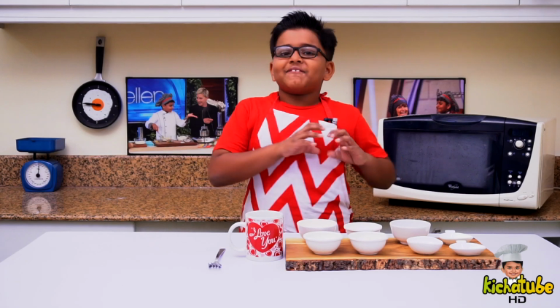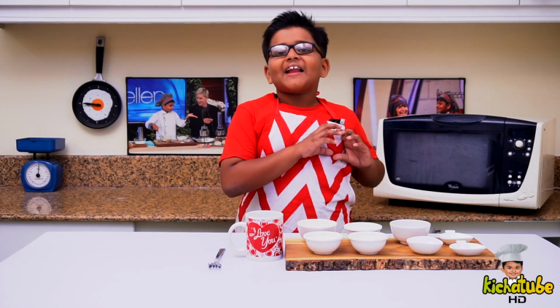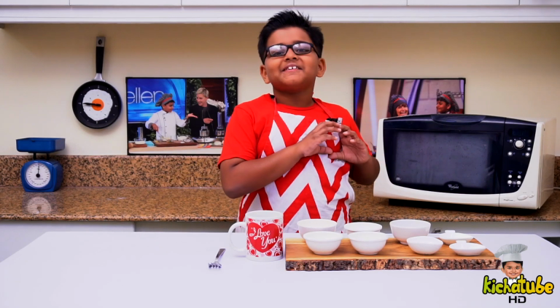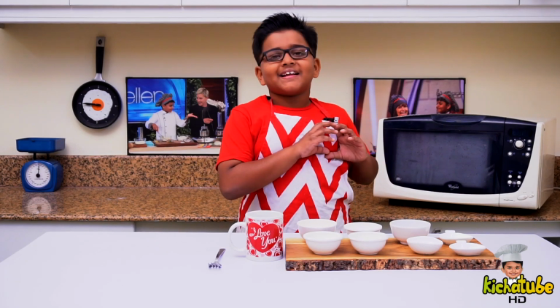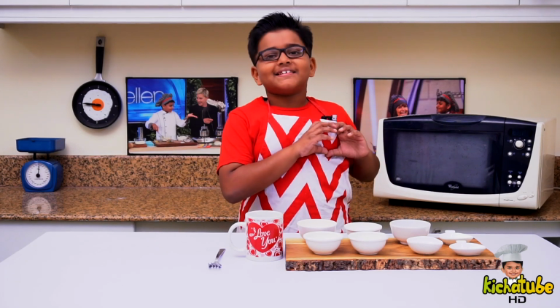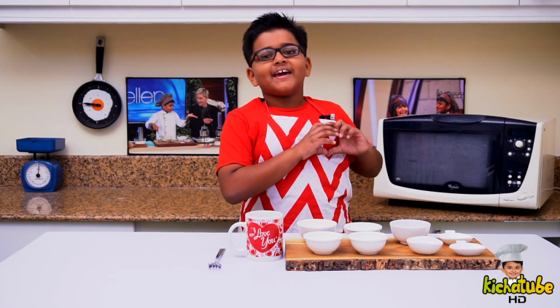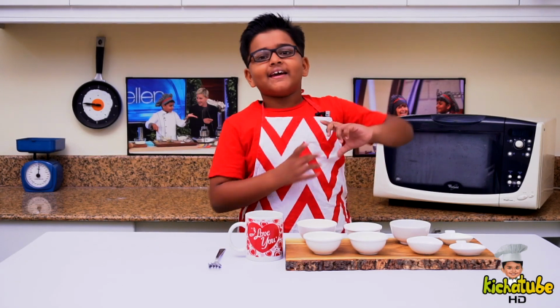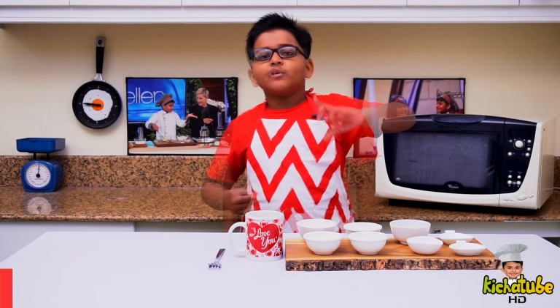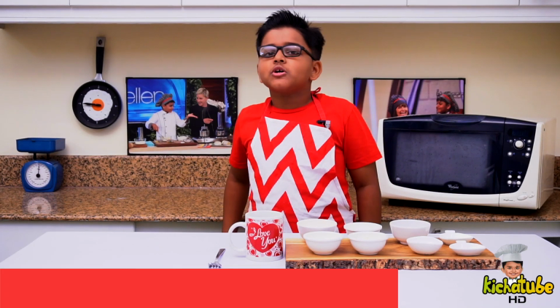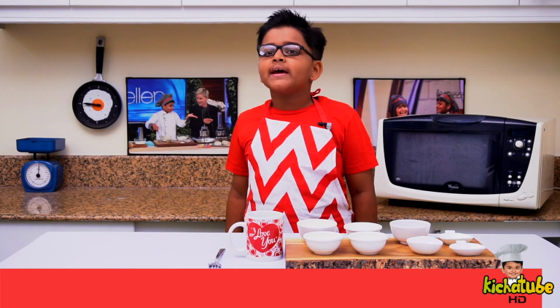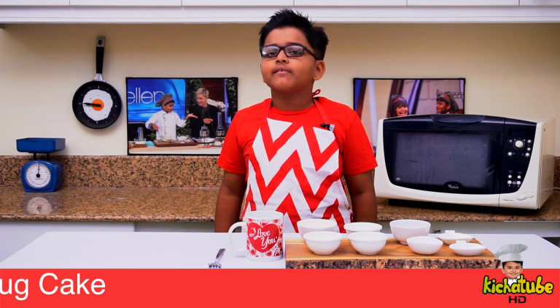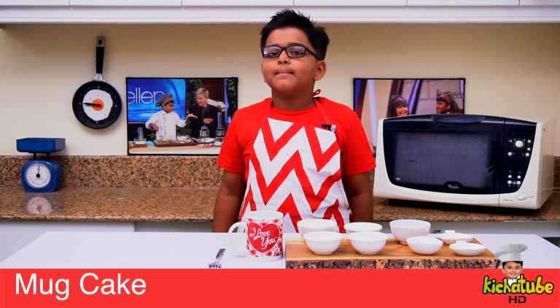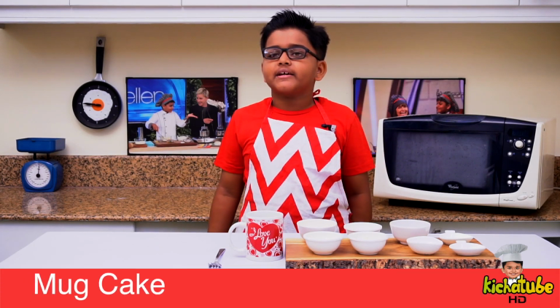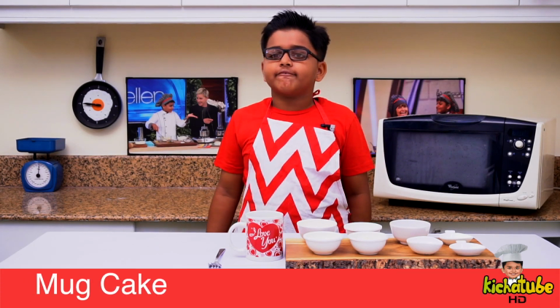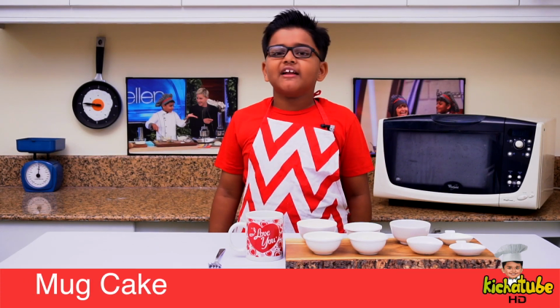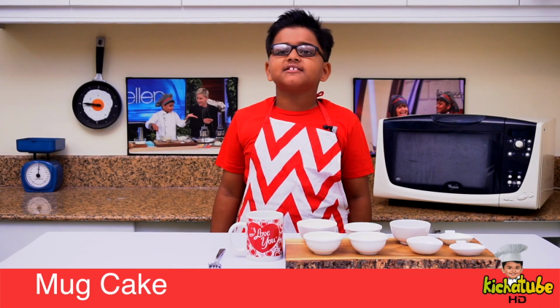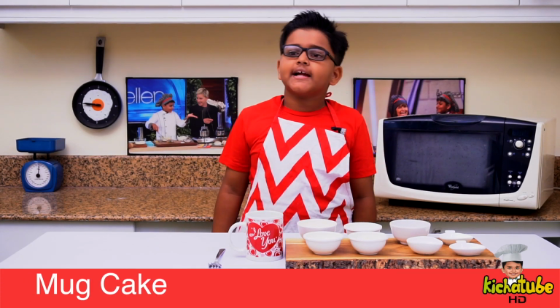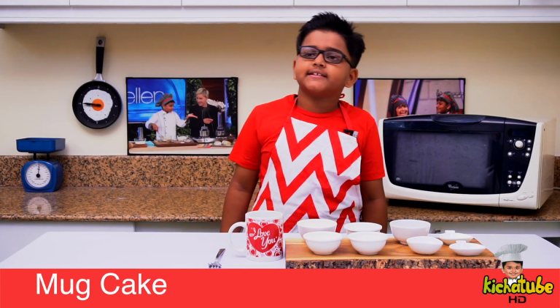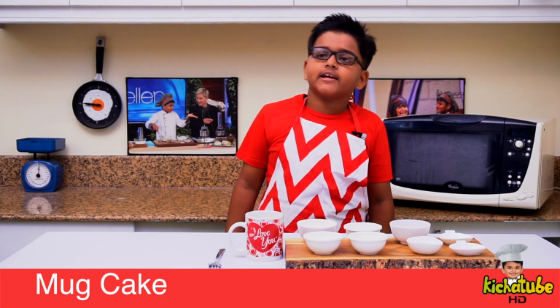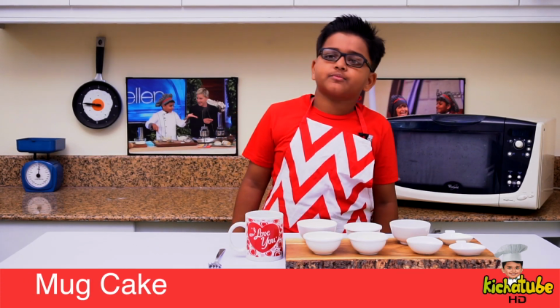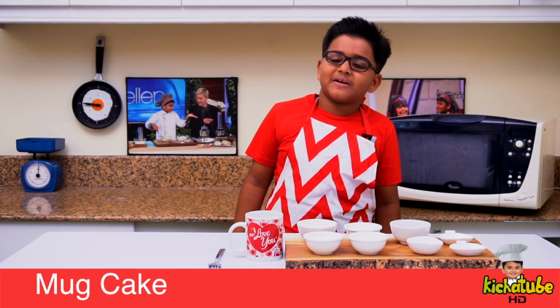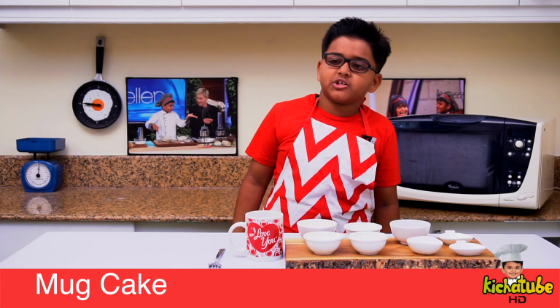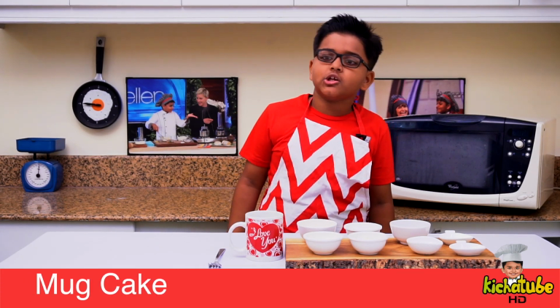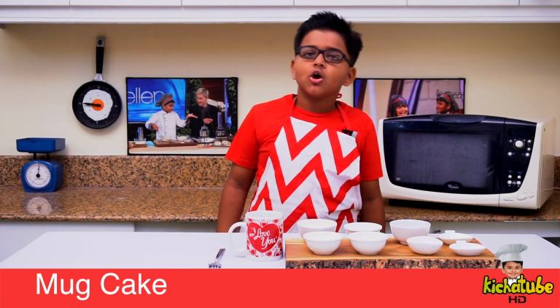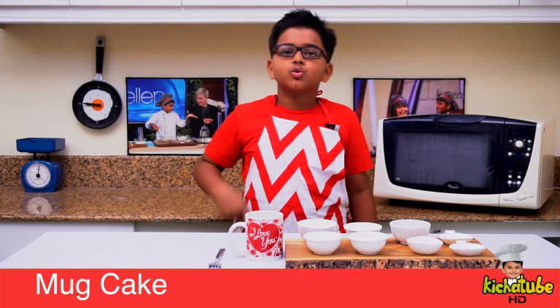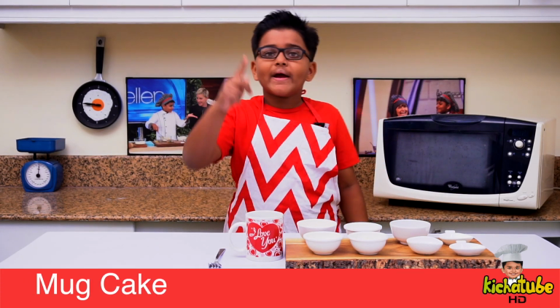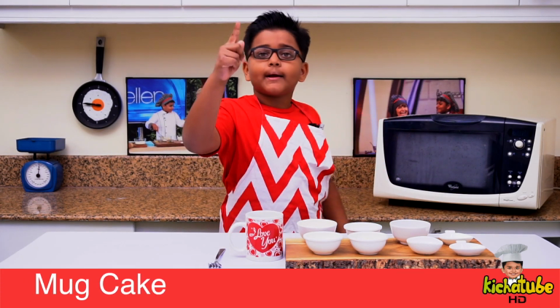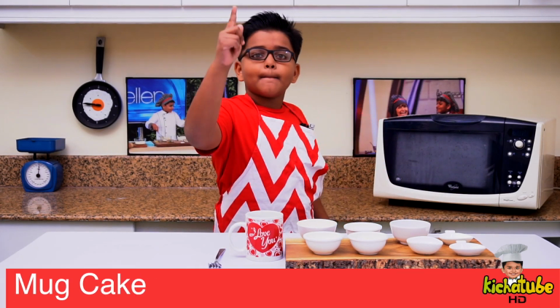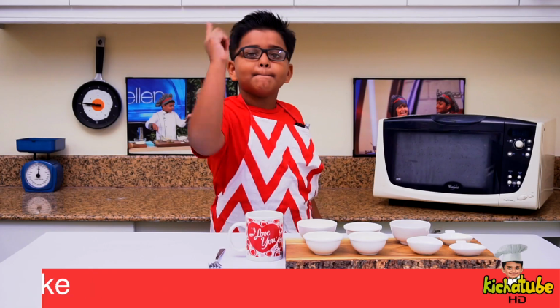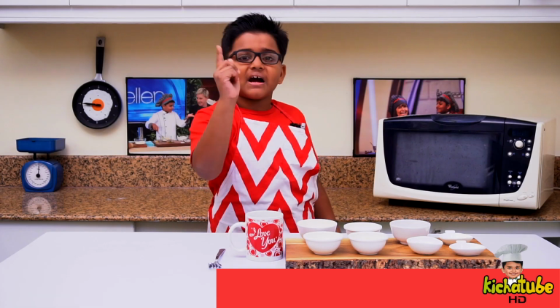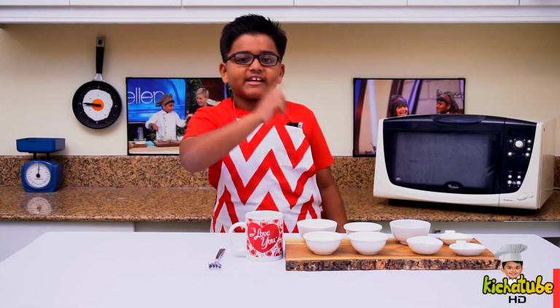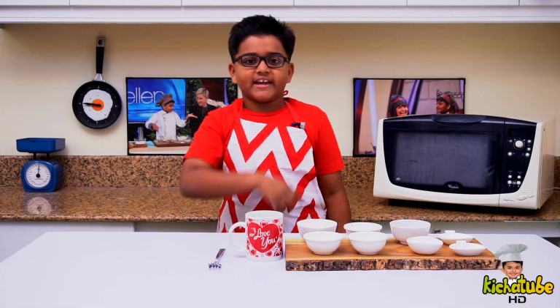Happy Valentine's Day! Today we are making a Valentine's Day Special Quick Mug Cake!